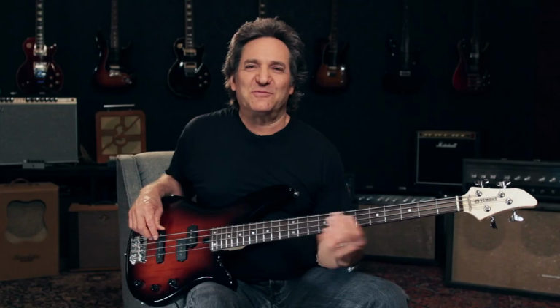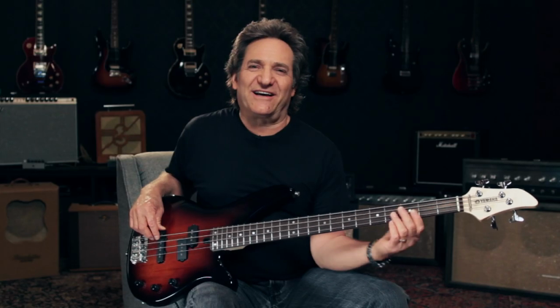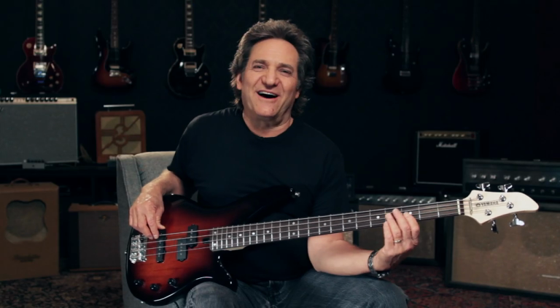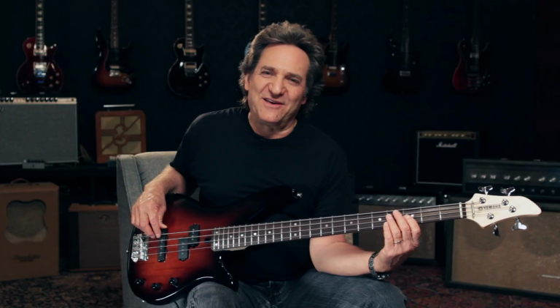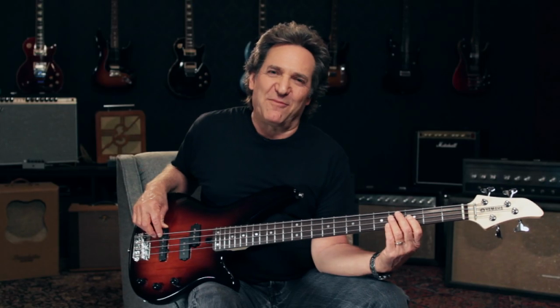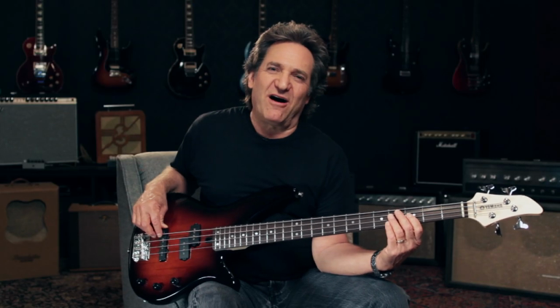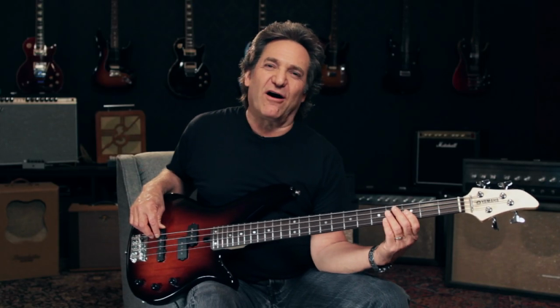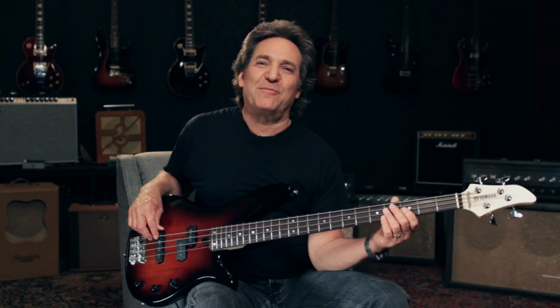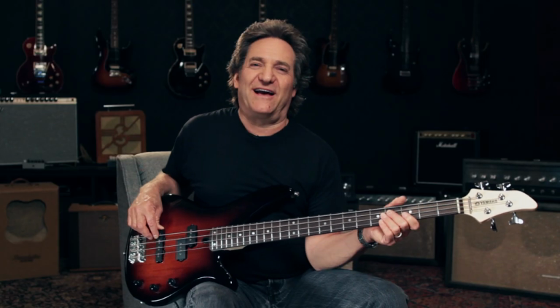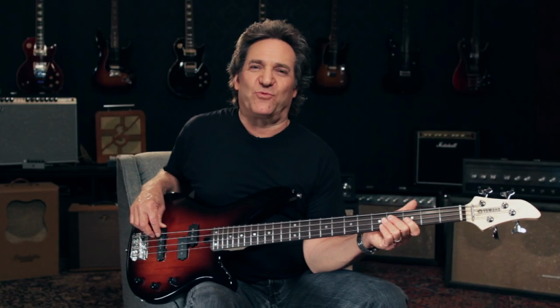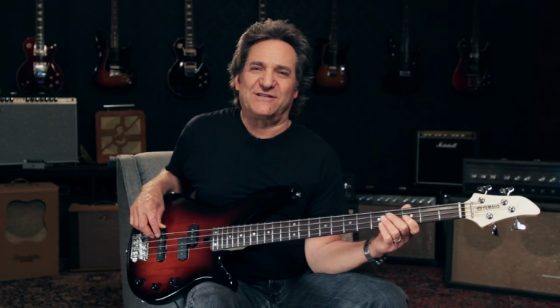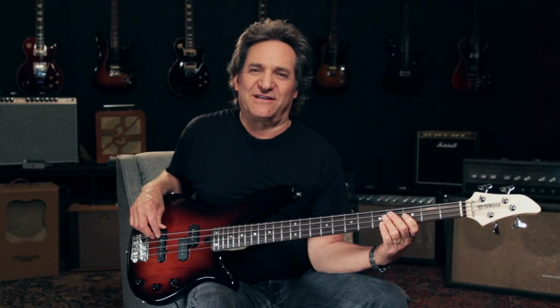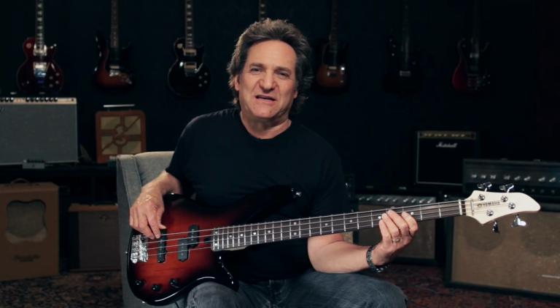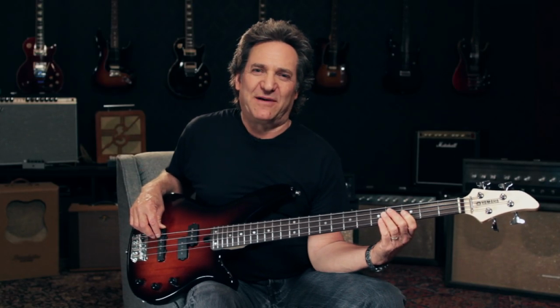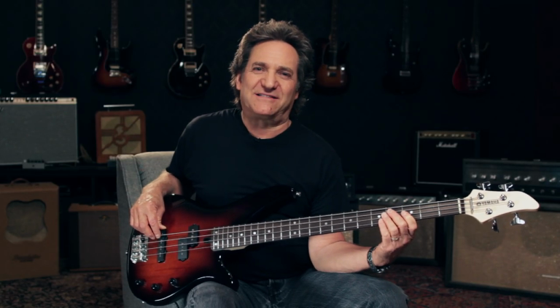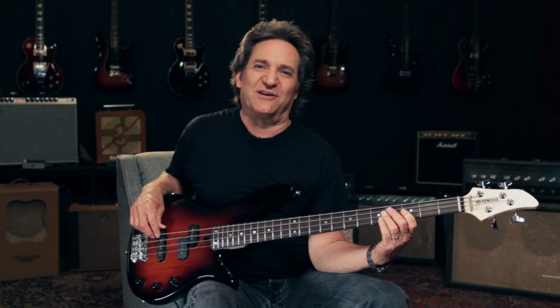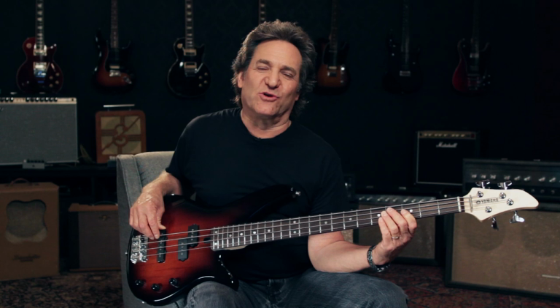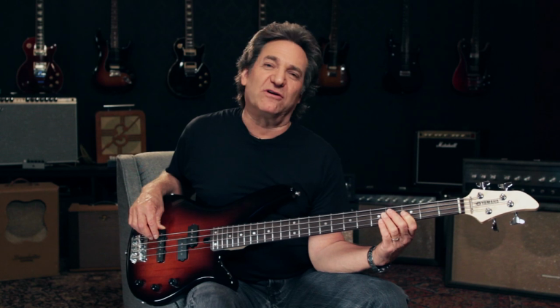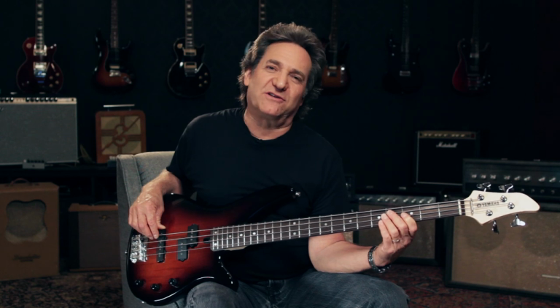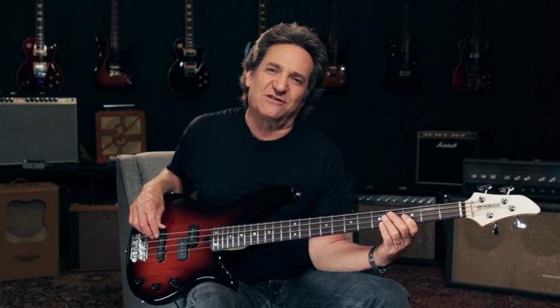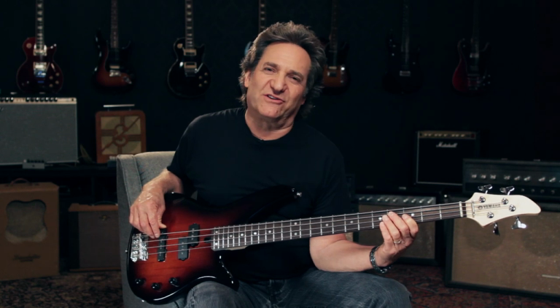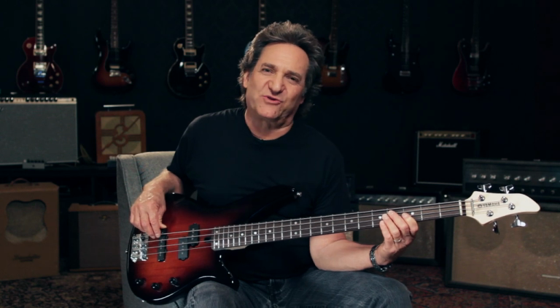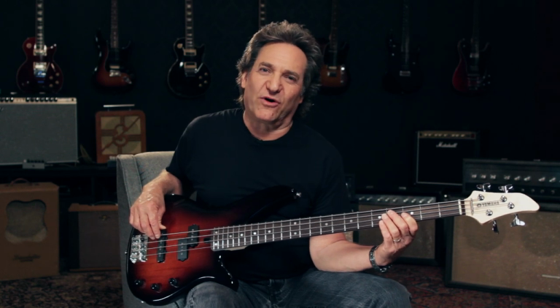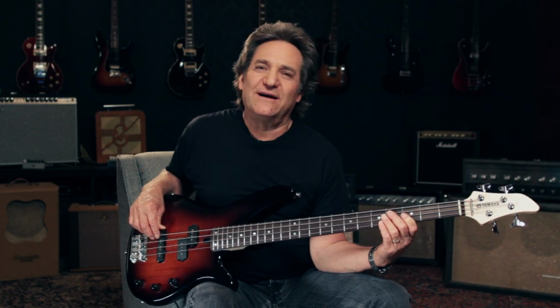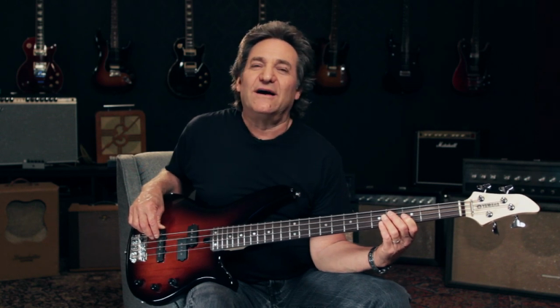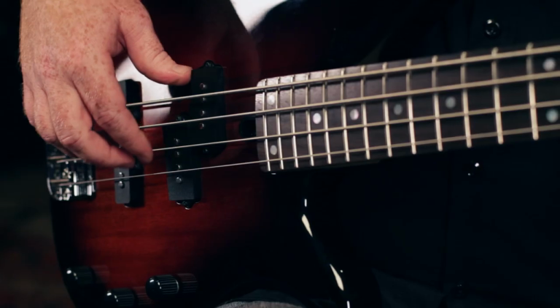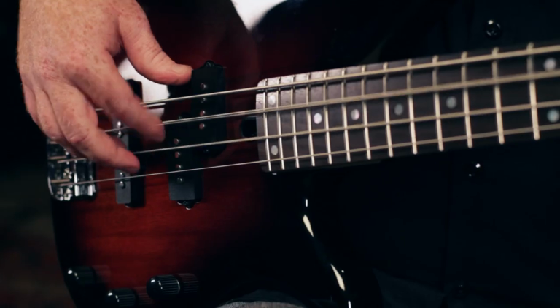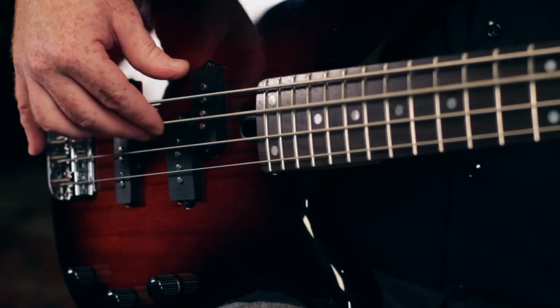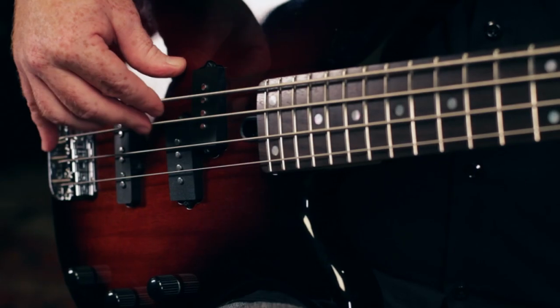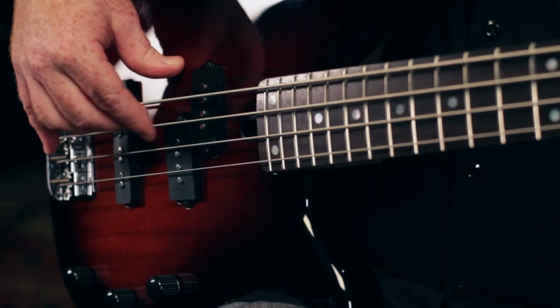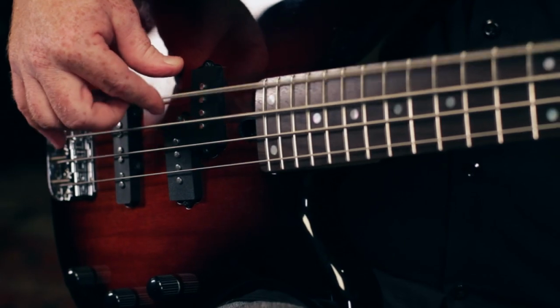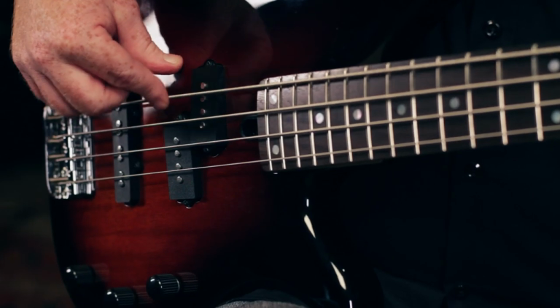Come check out the Yamaha RBX-170 bass at your local Guitar Center store or at GuitarCenter.com.